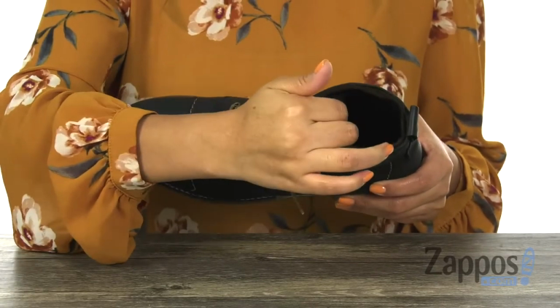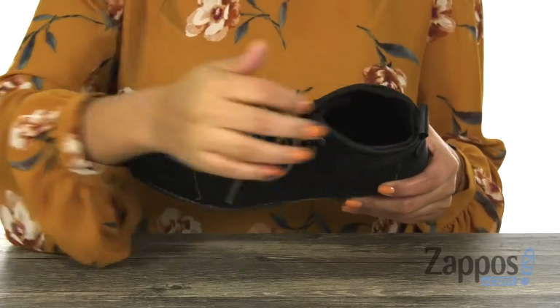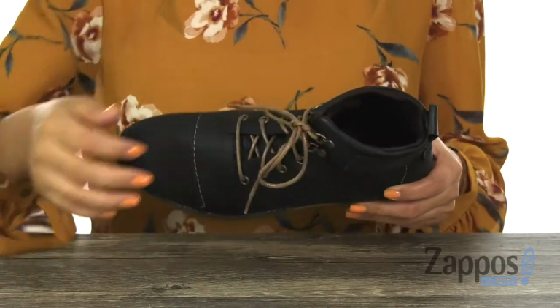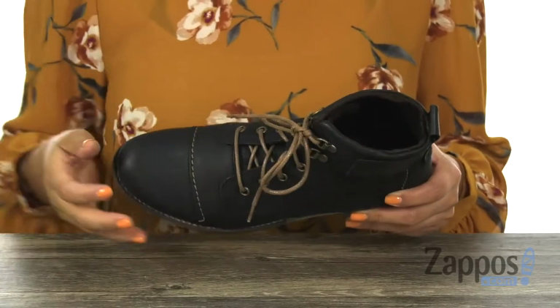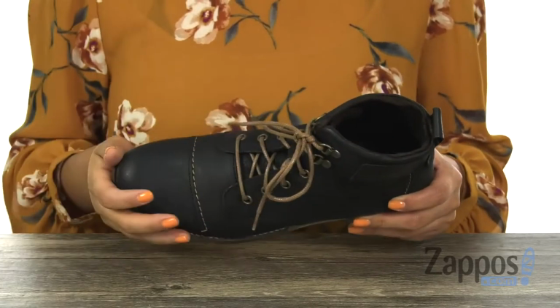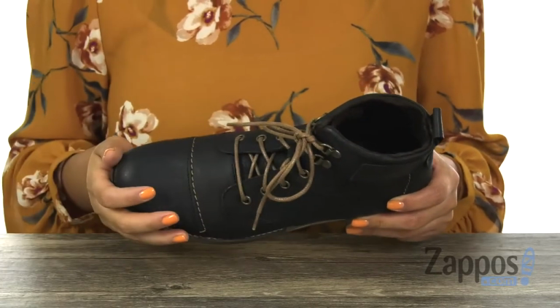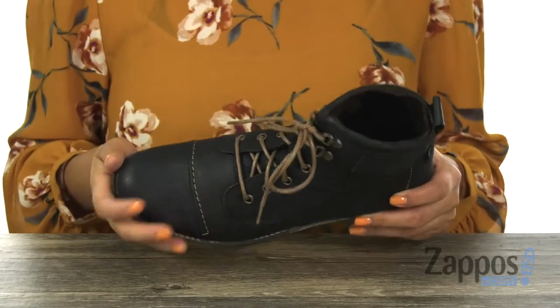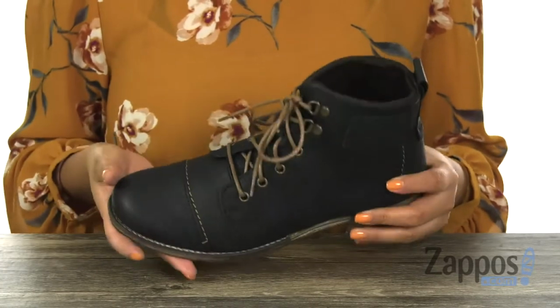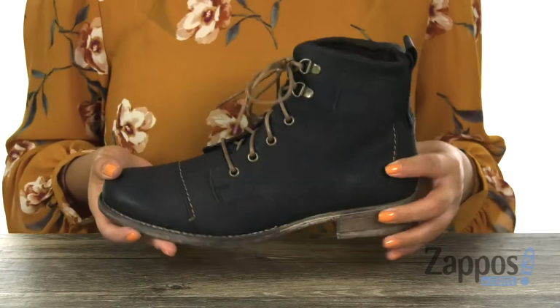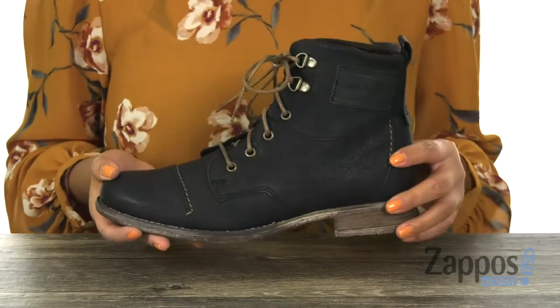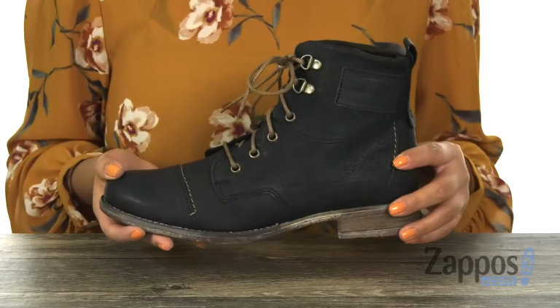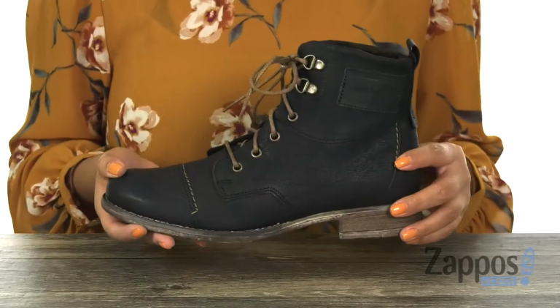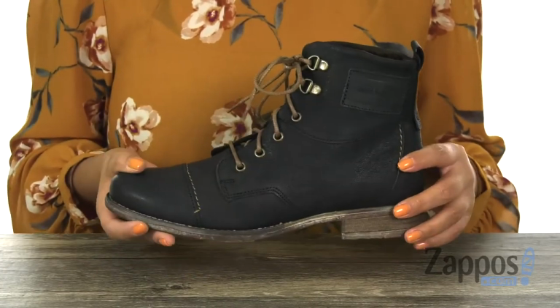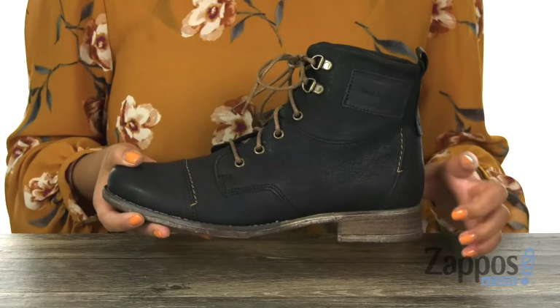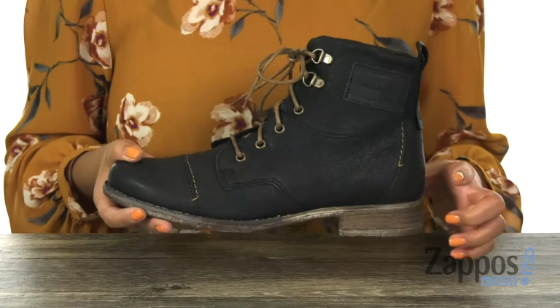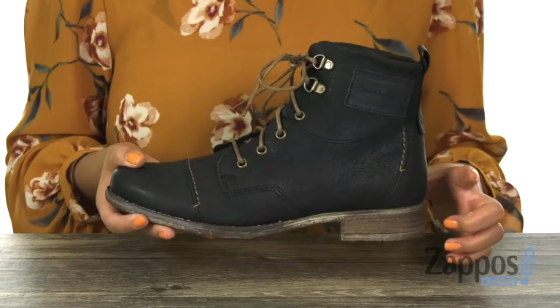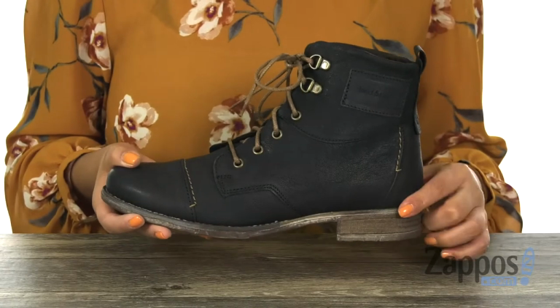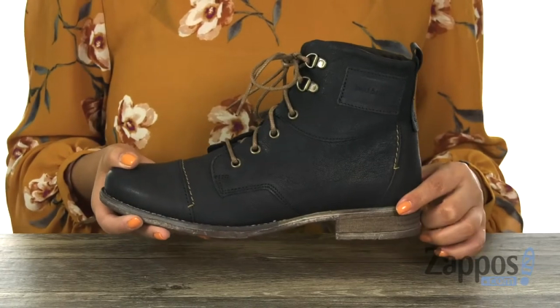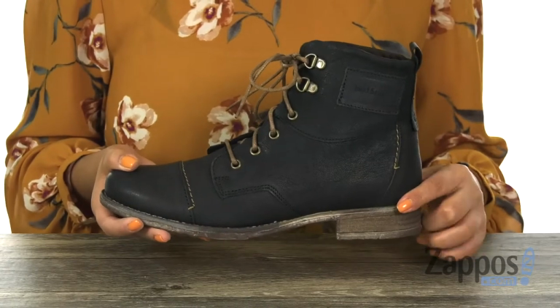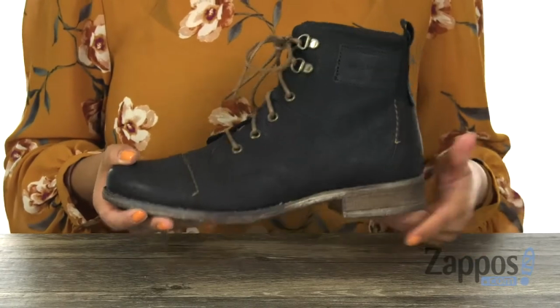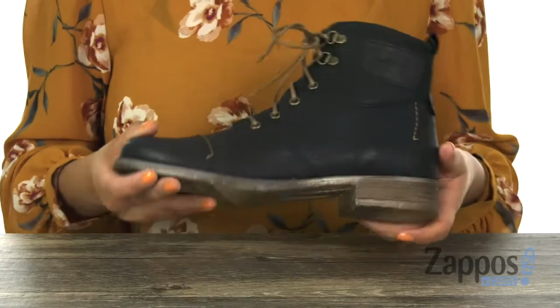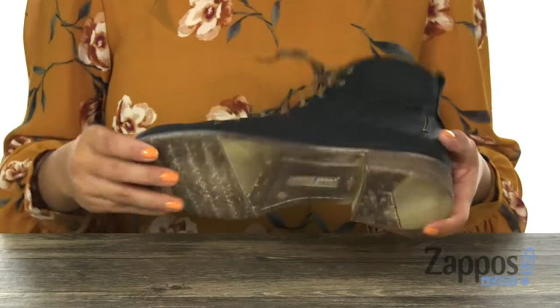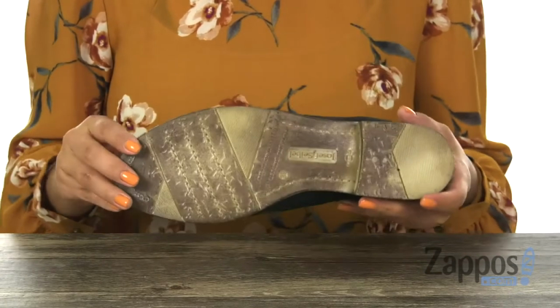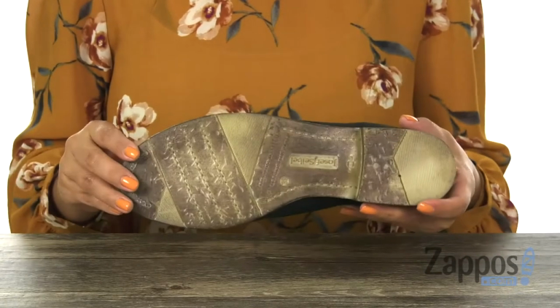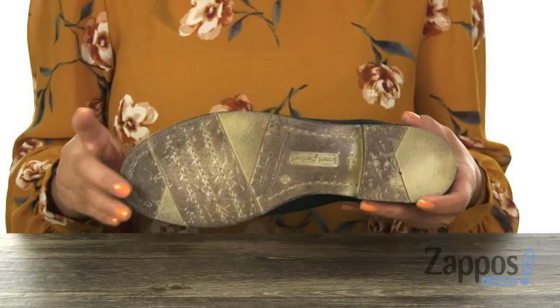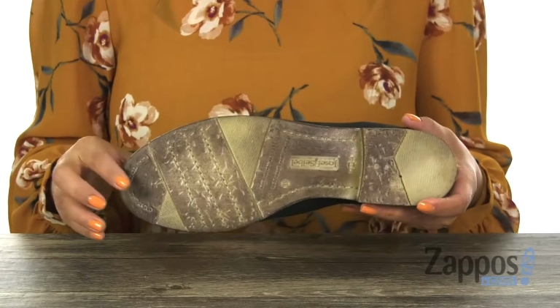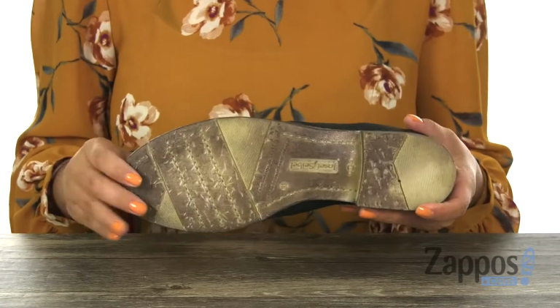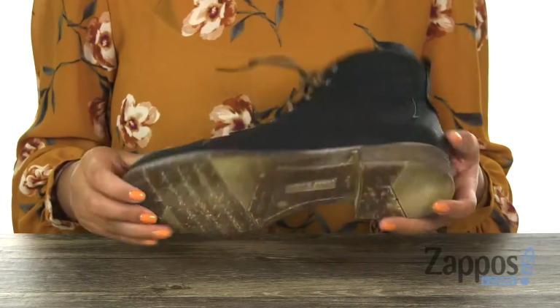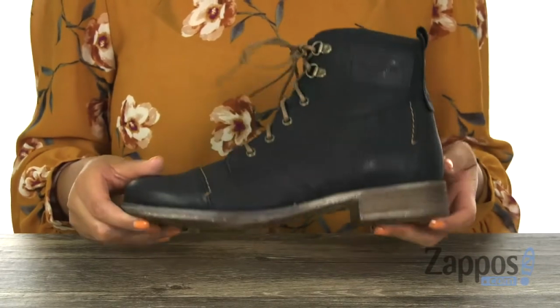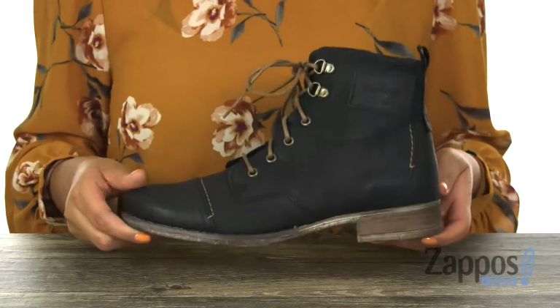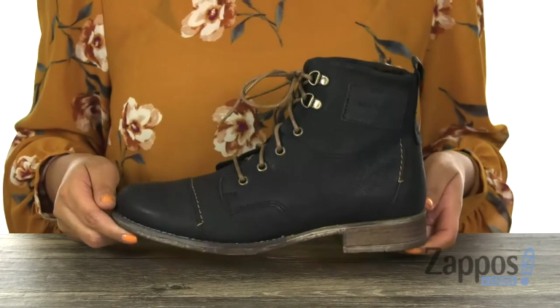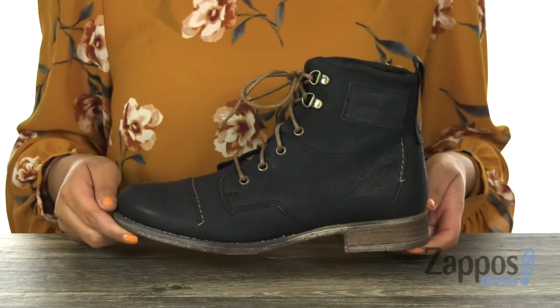A cushioned footbed to keep your feet nice and comfy. There is a small stacked heel and it's all on a man-made outsole.